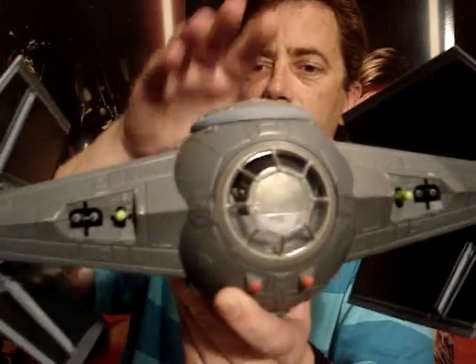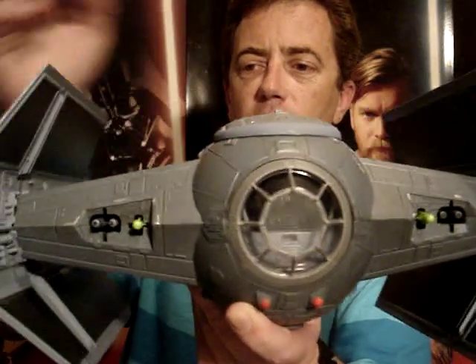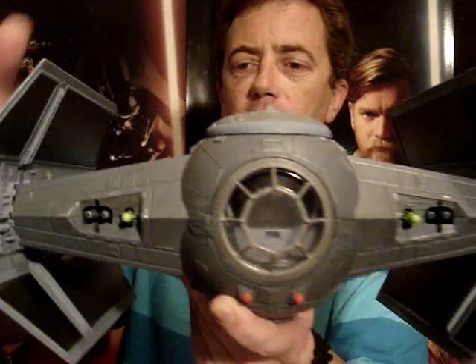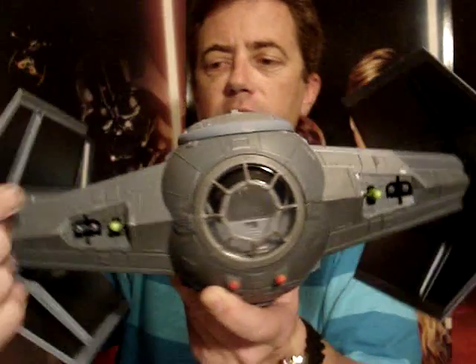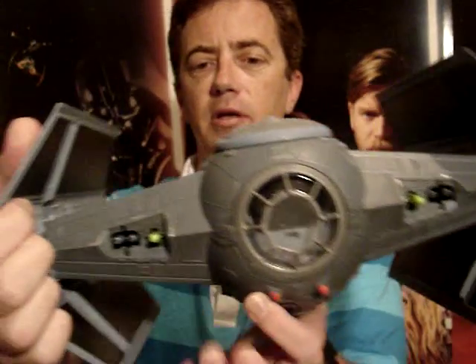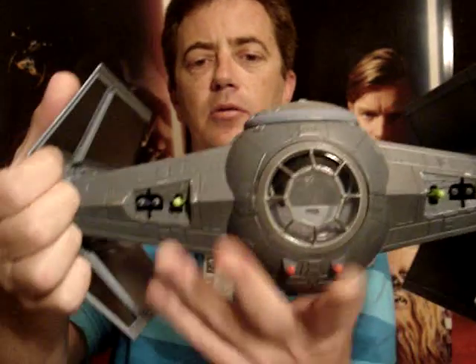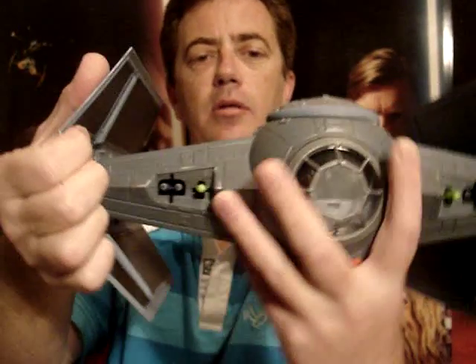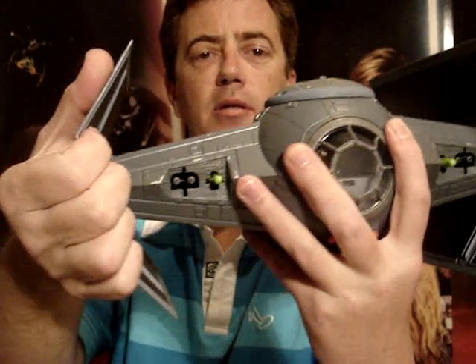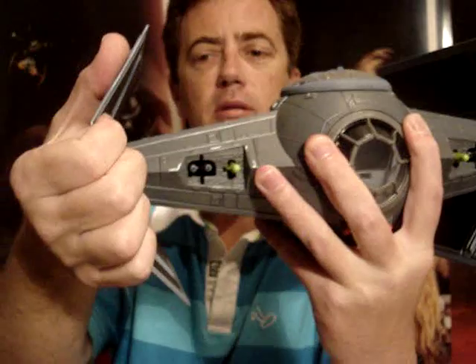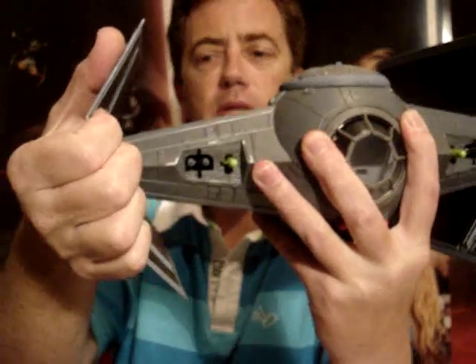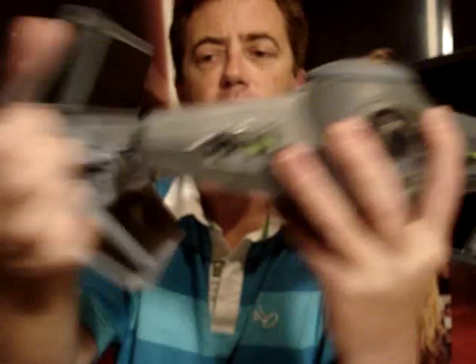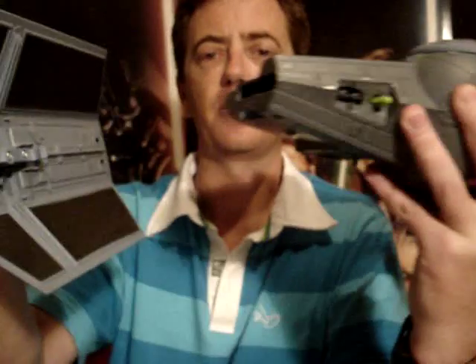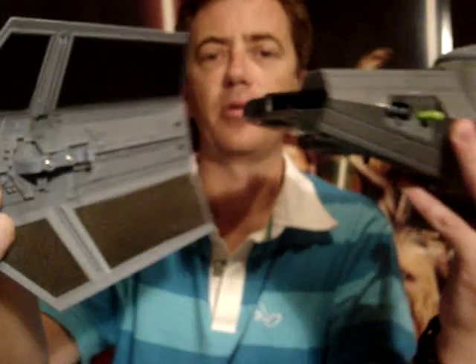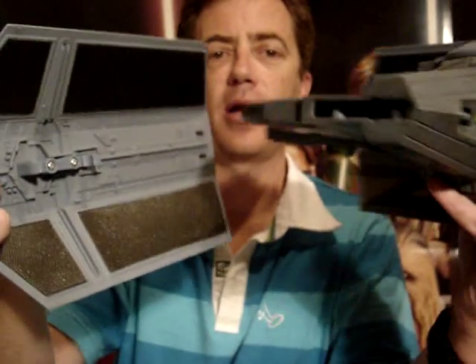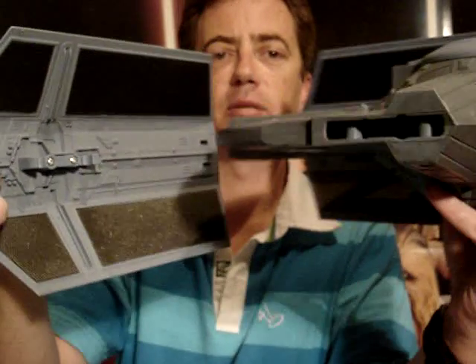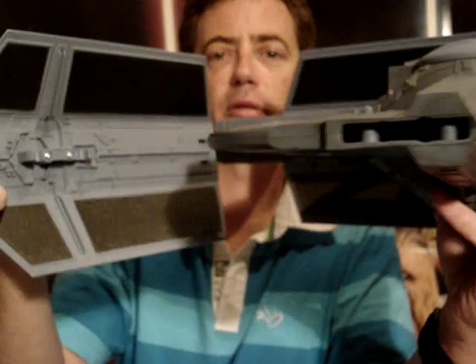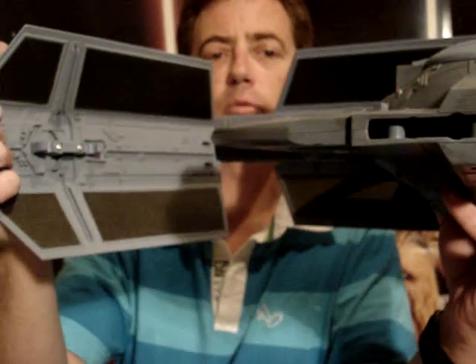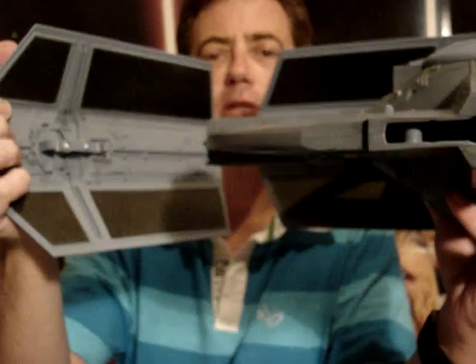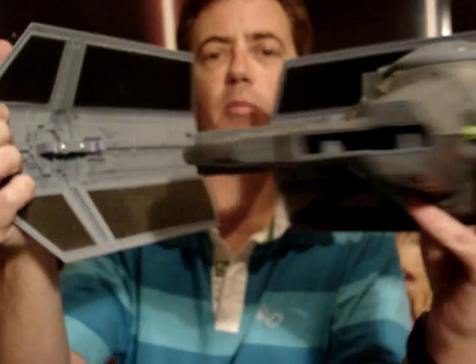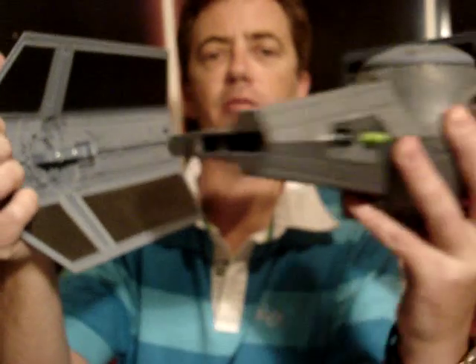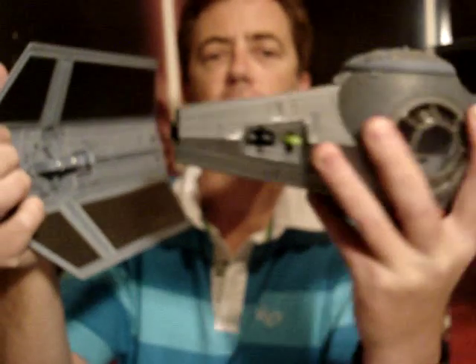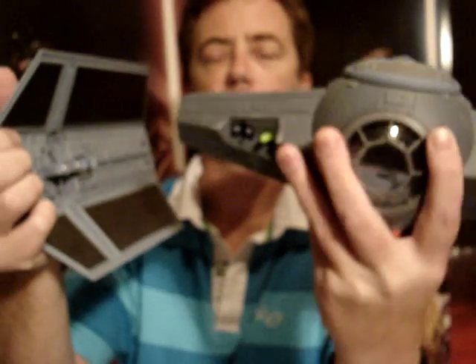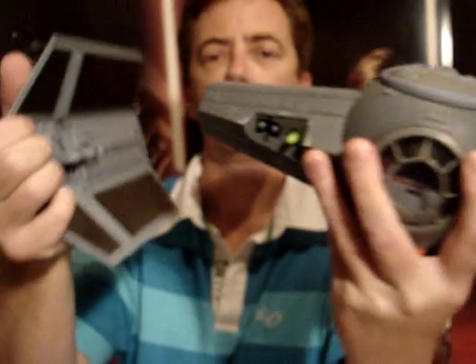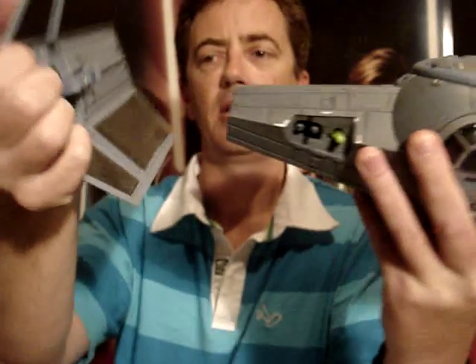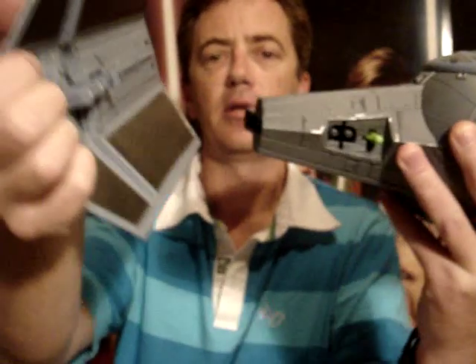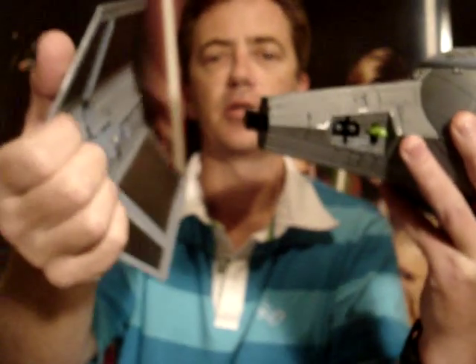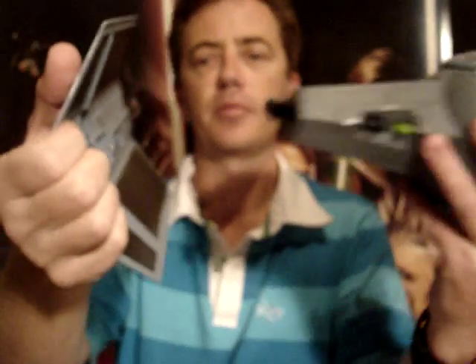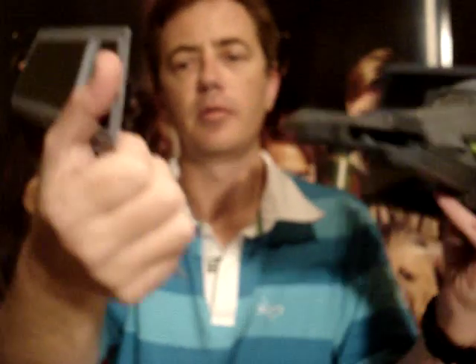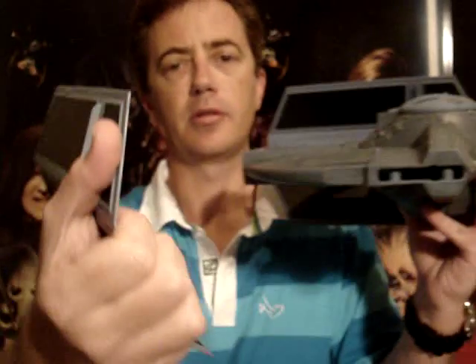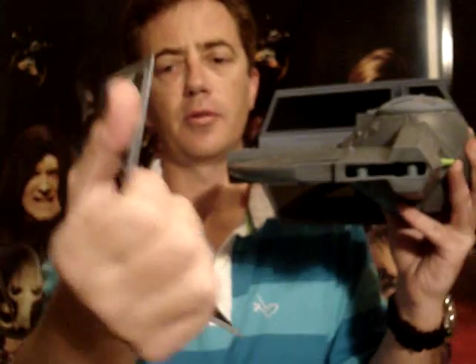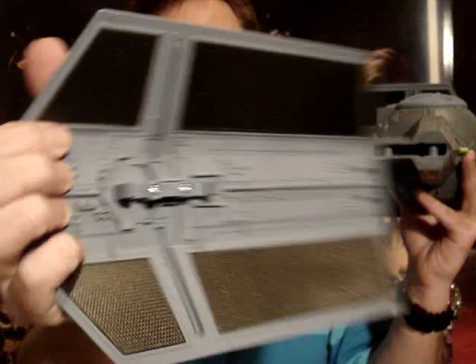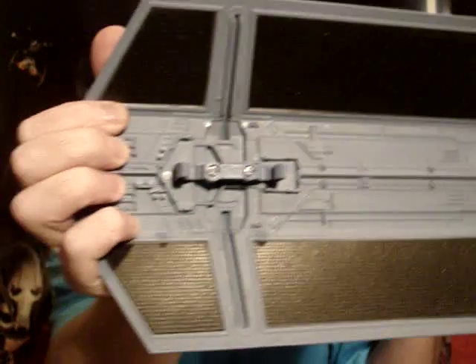When you get this vehicle it just comes in three parts — both of the wings come off and you just slot the wings in.